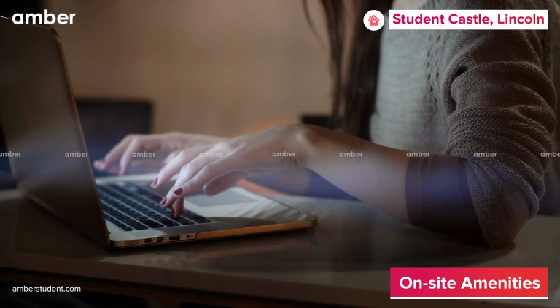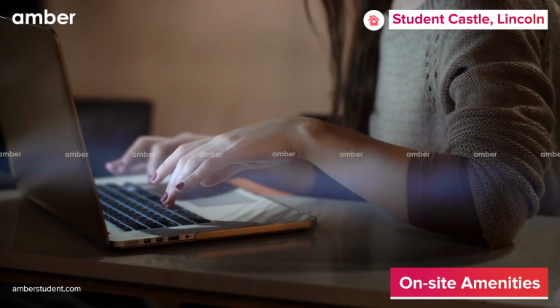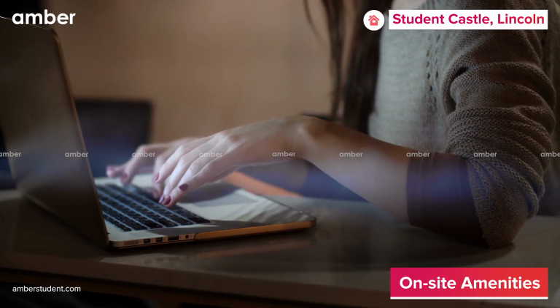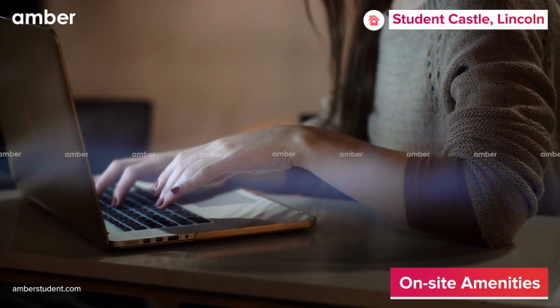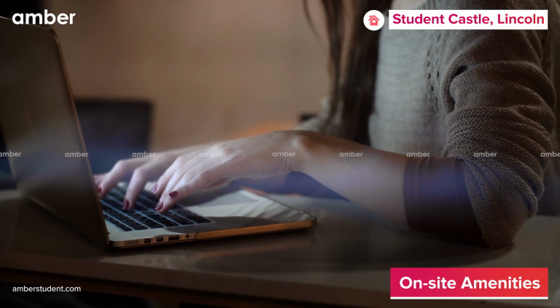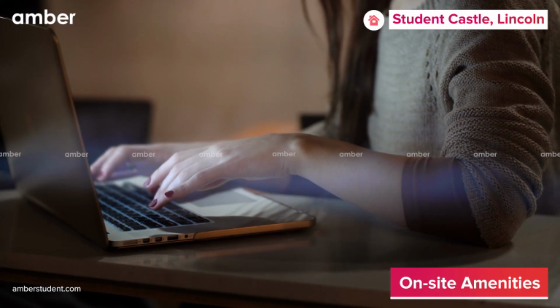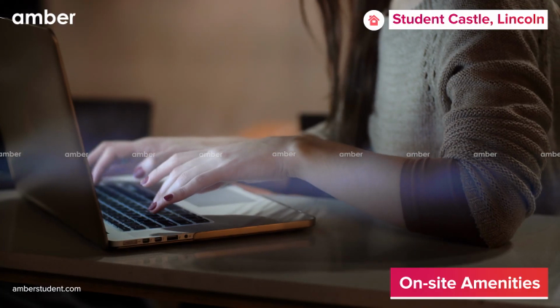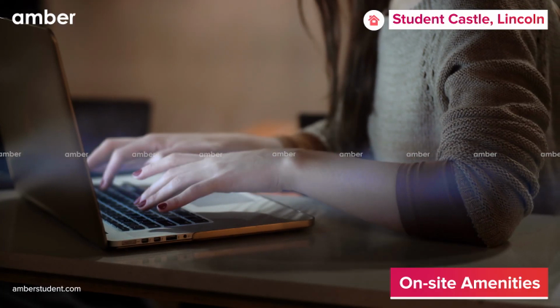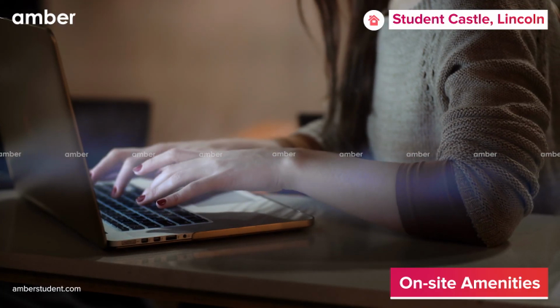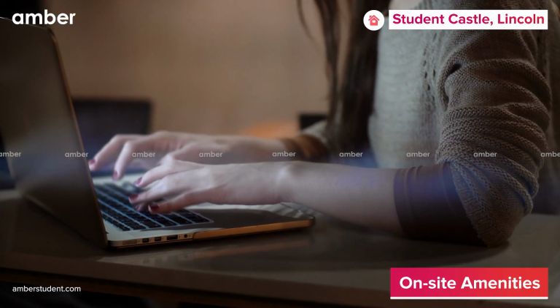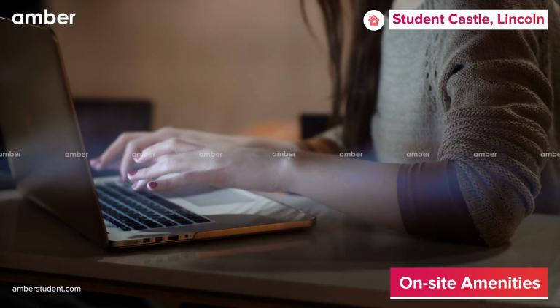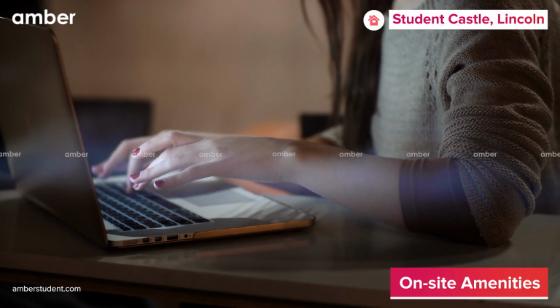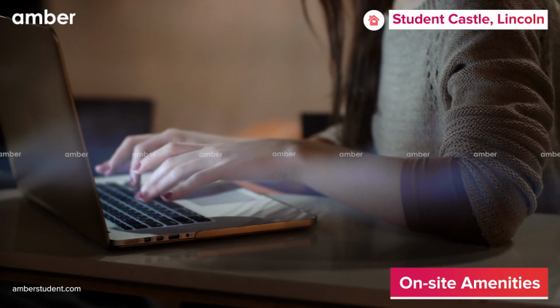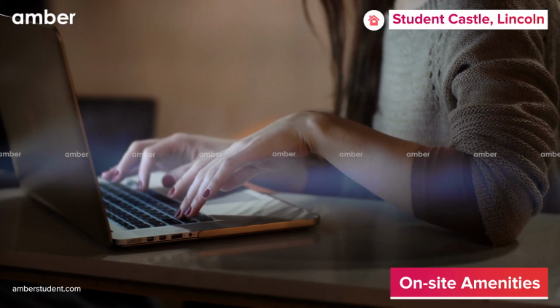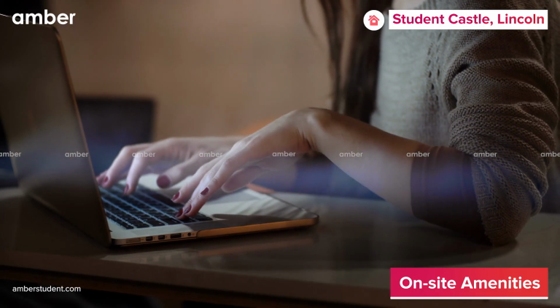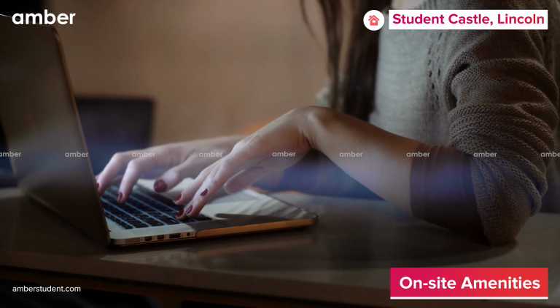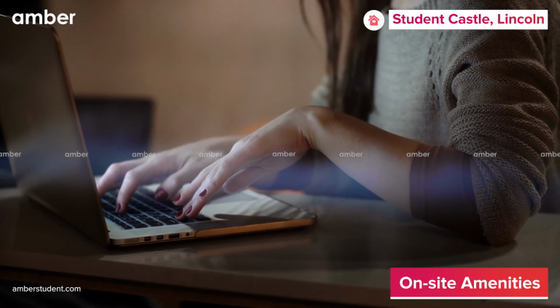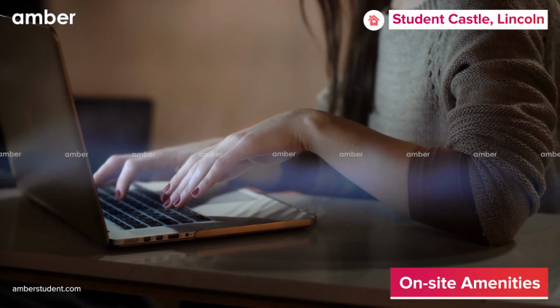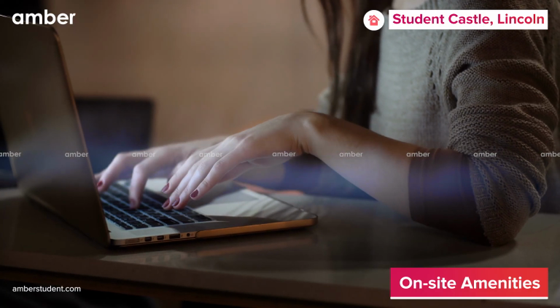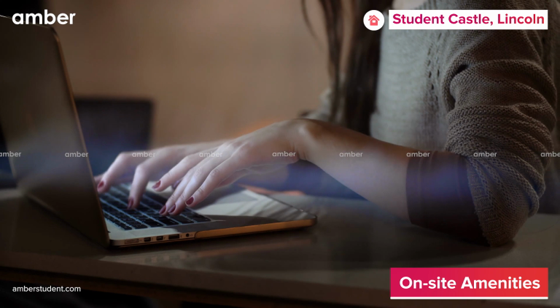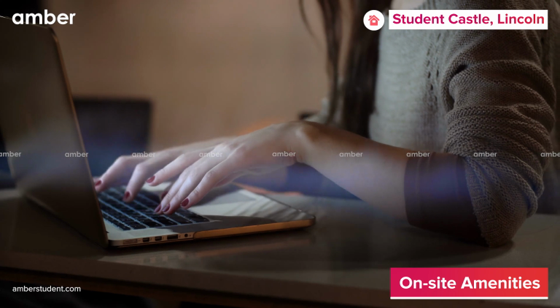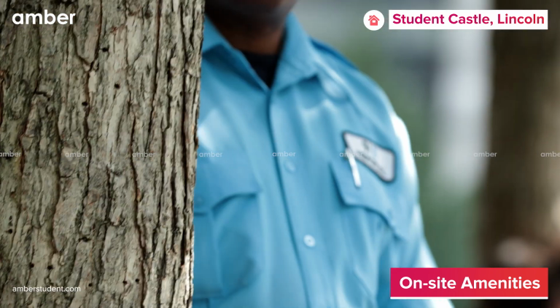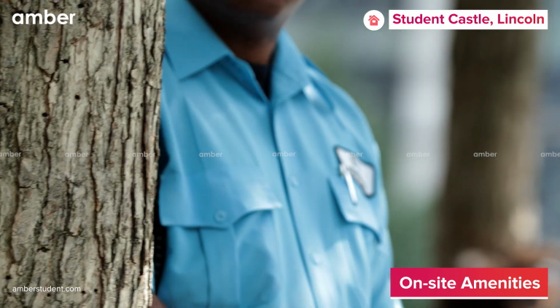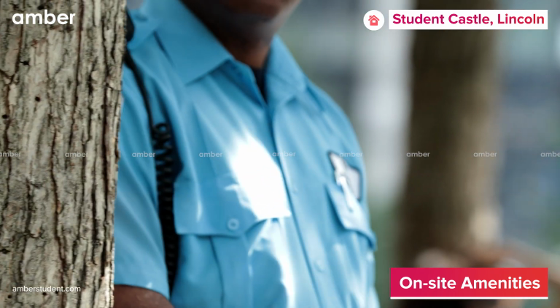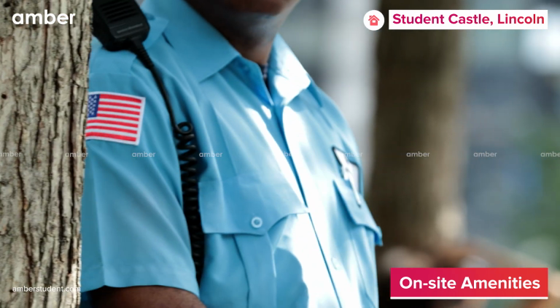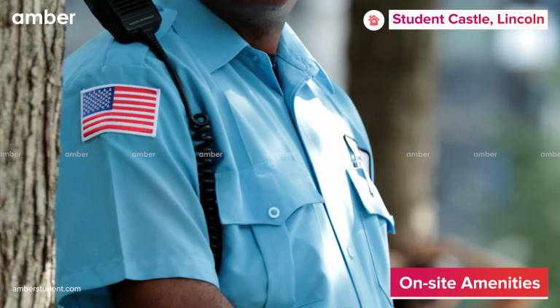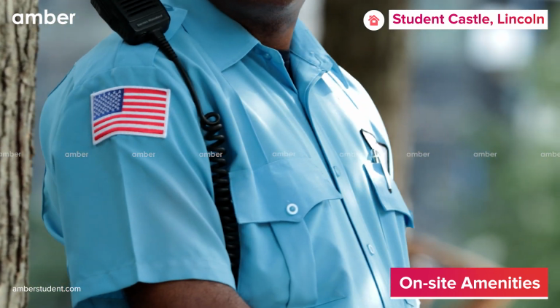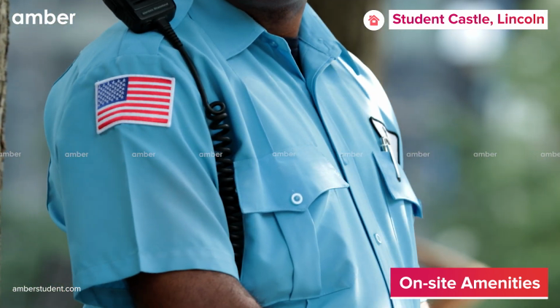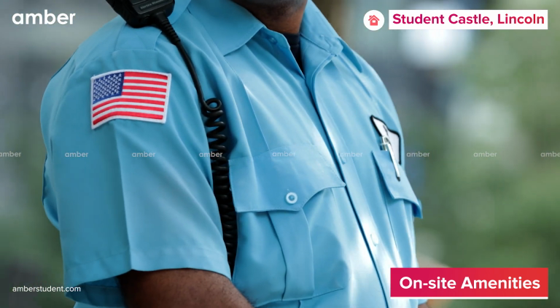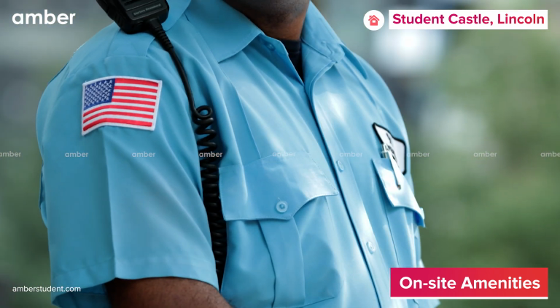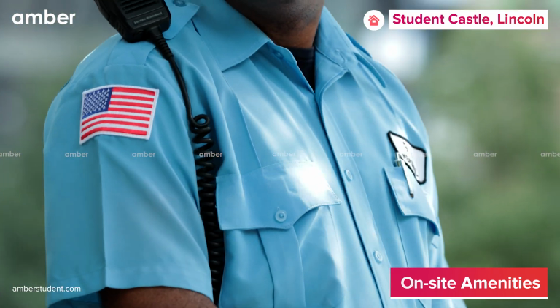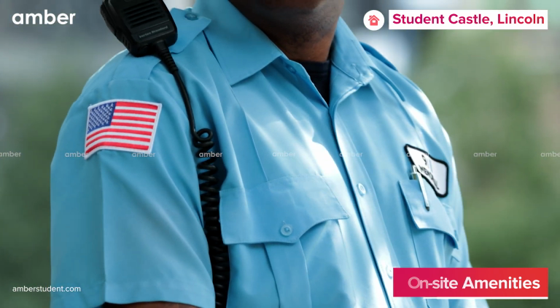That's not all — the property also features ultra-fast Wi-Fi, laundry facilities, and 24/7 security to ensure your safety.